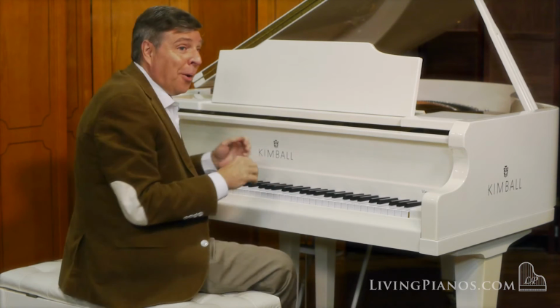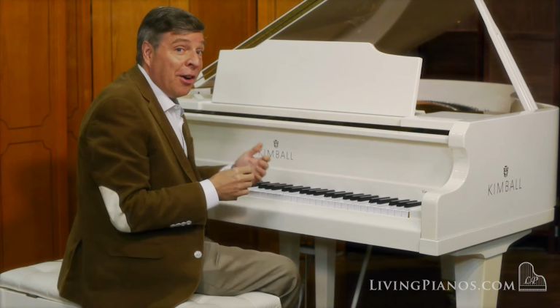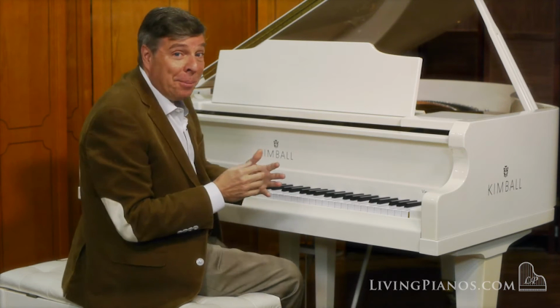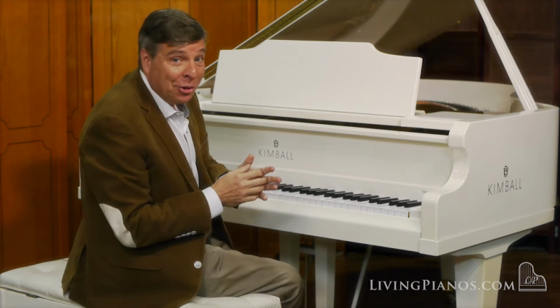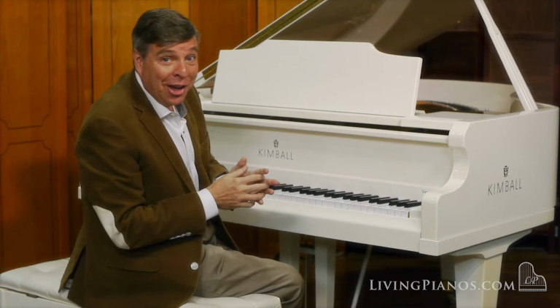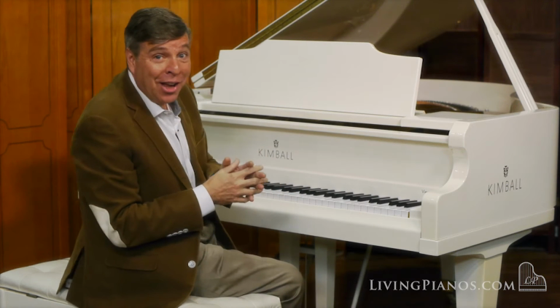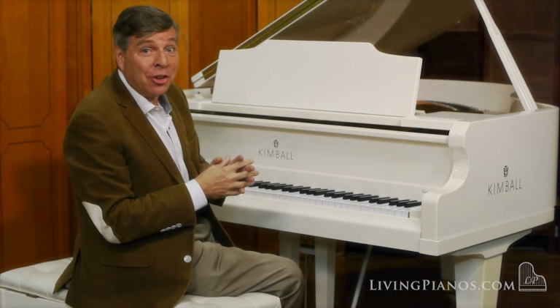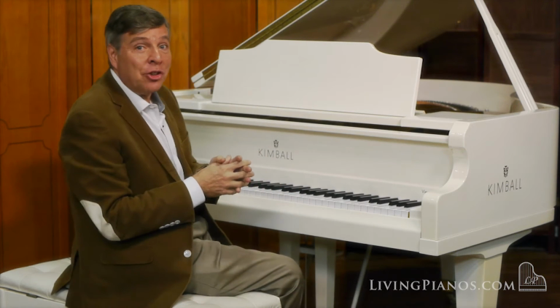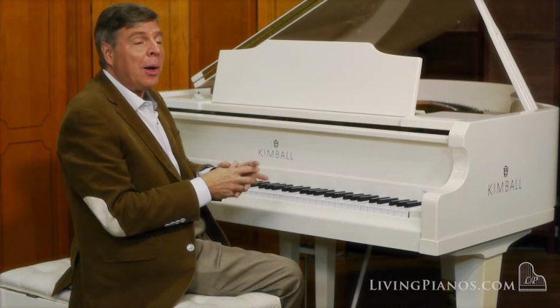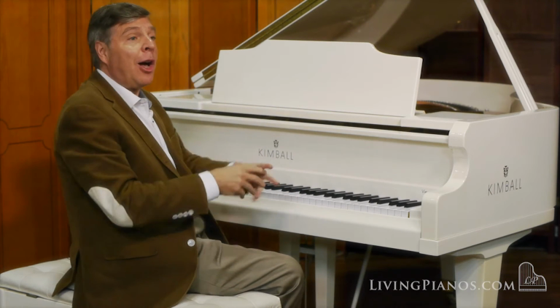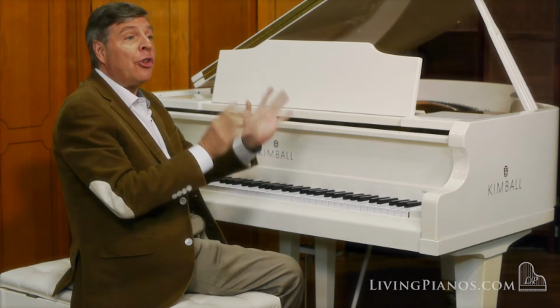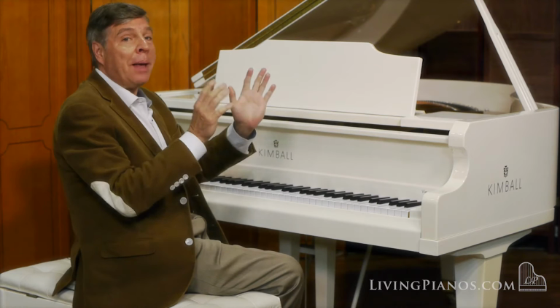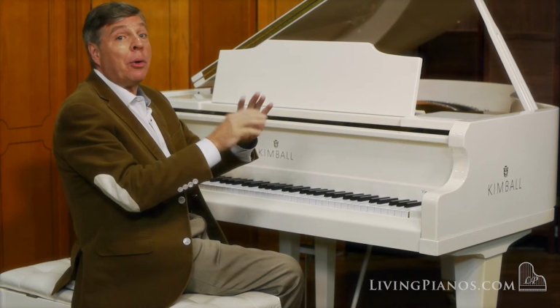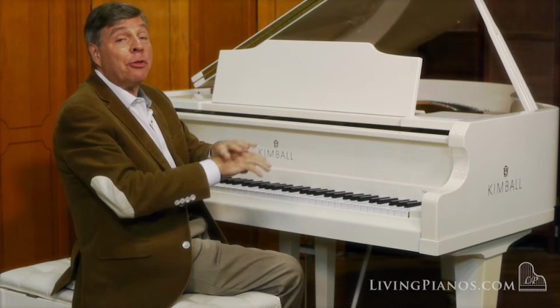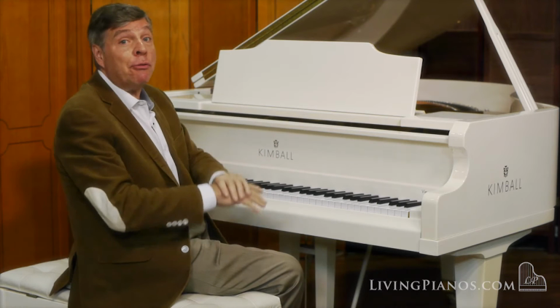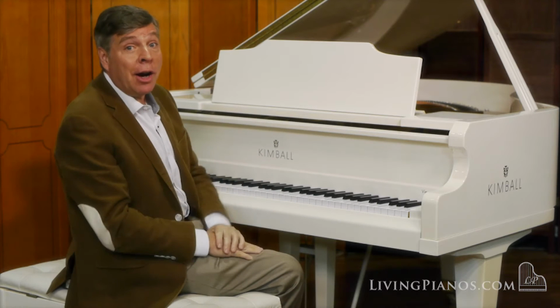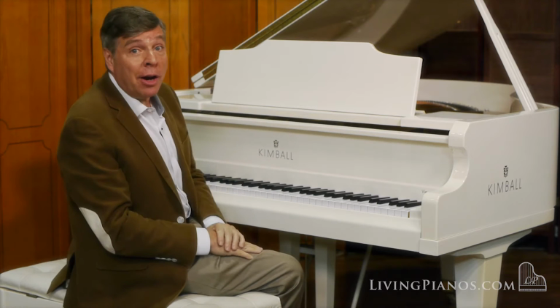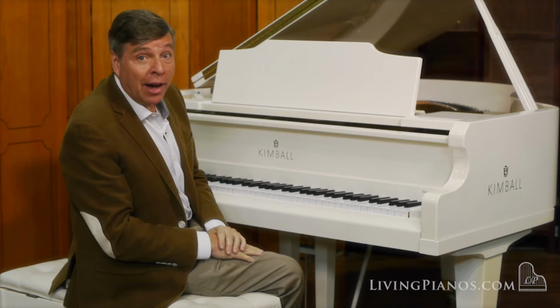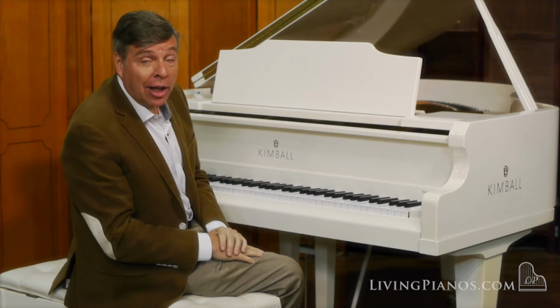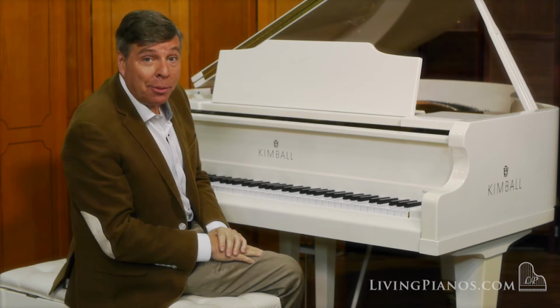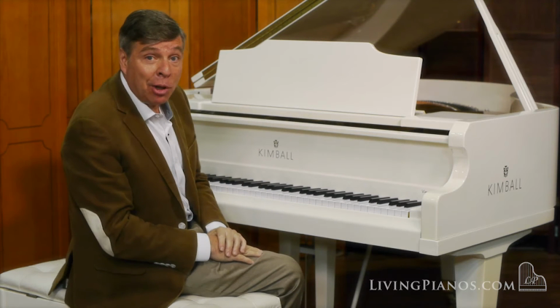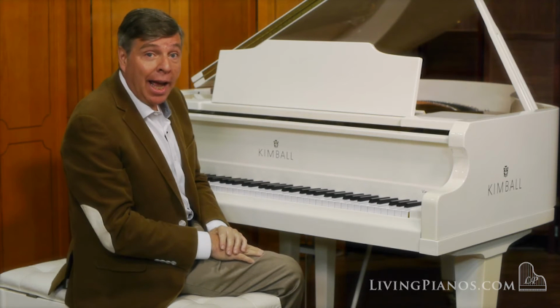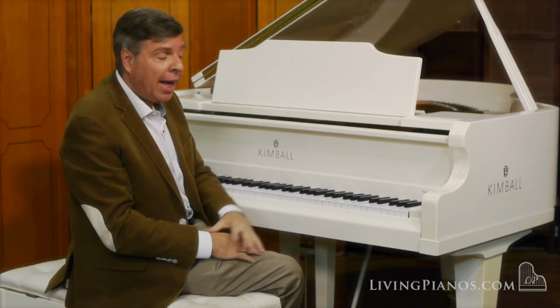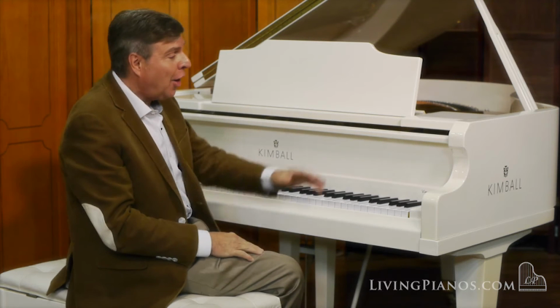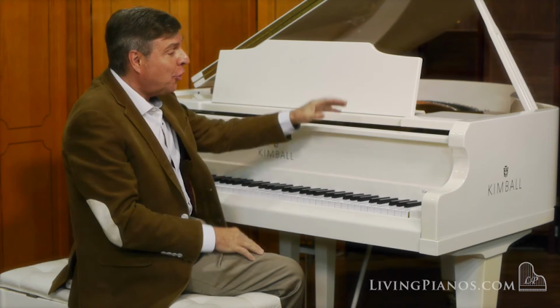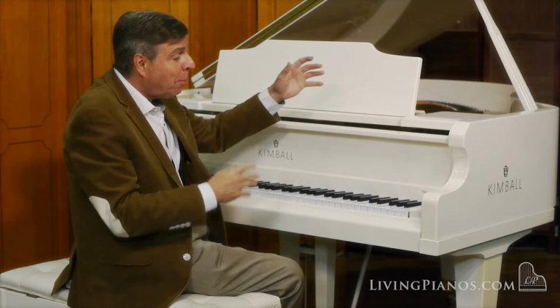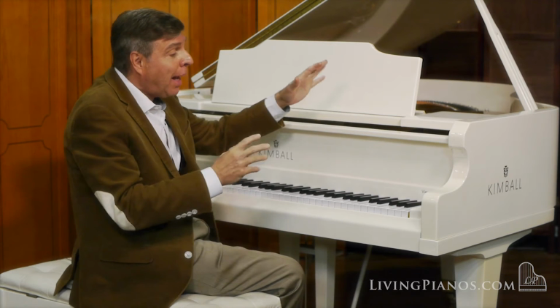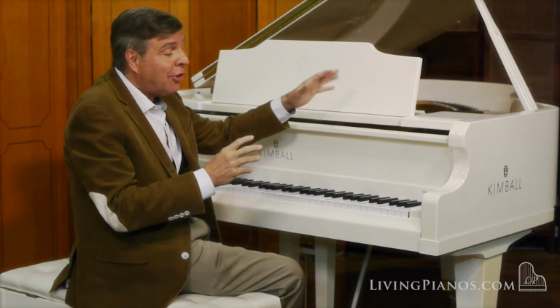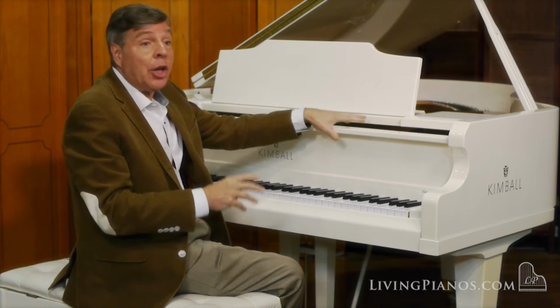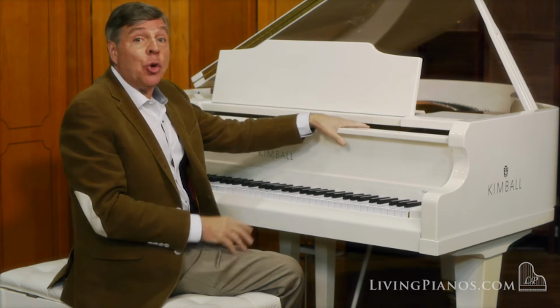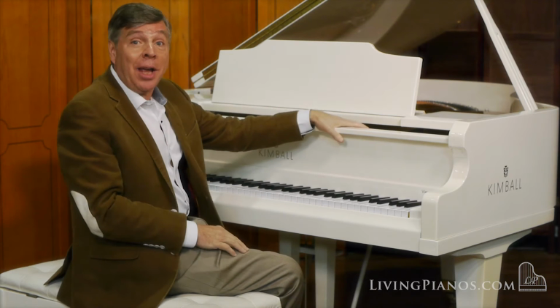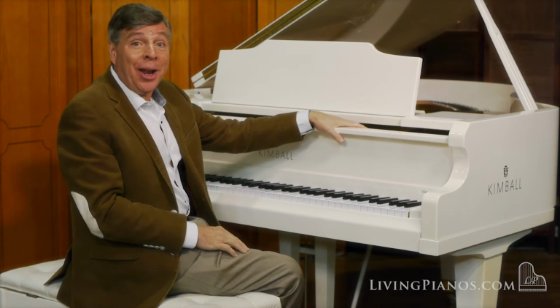Very precise action as well. This piano has very, very light play, so it plays like a new piano.